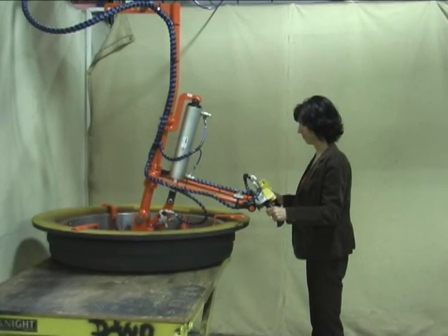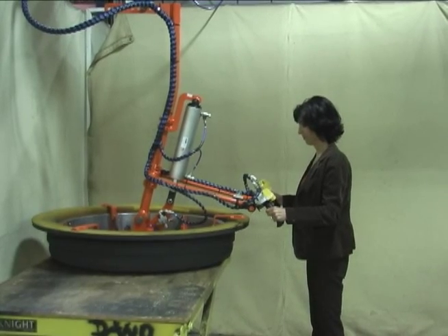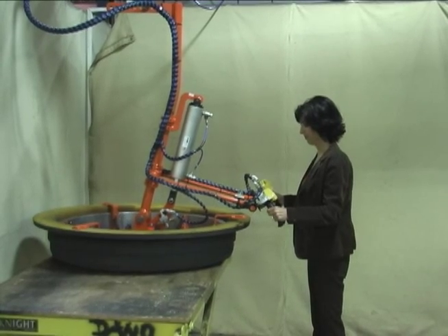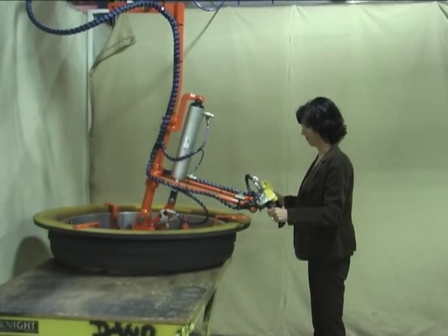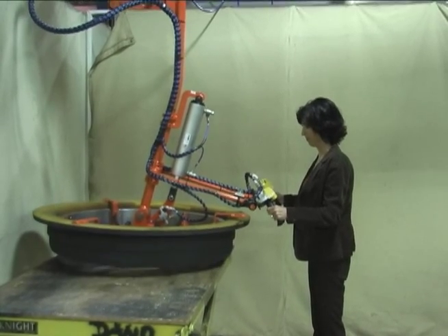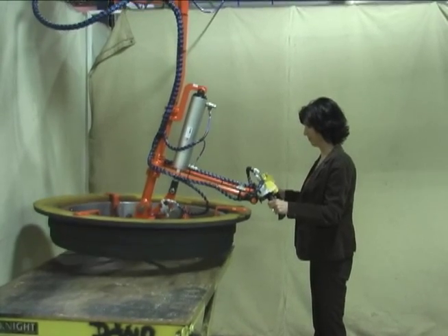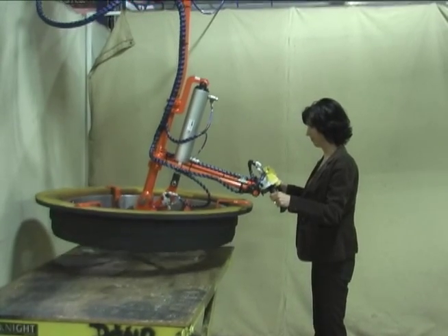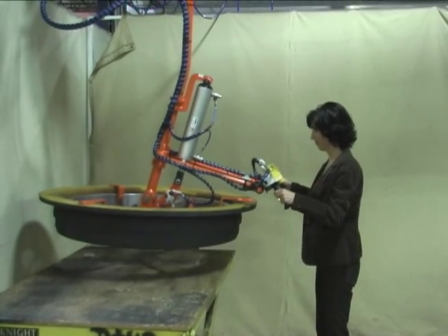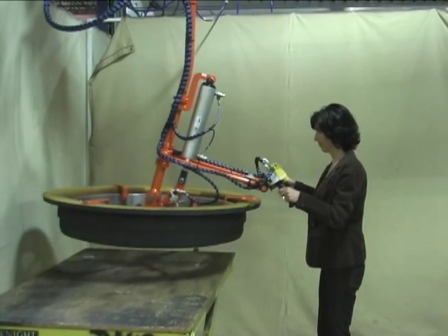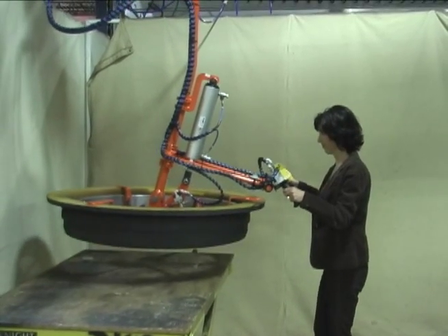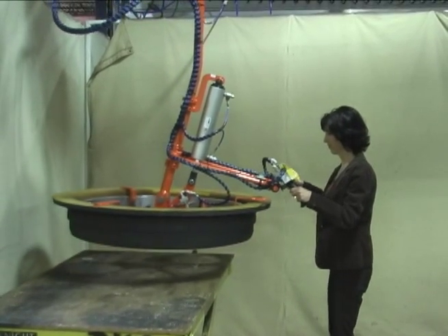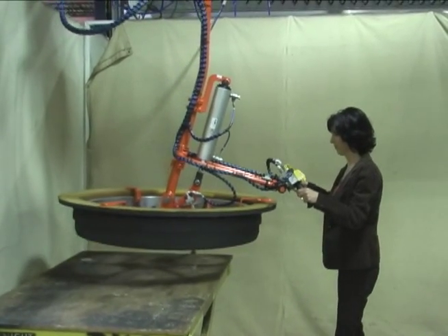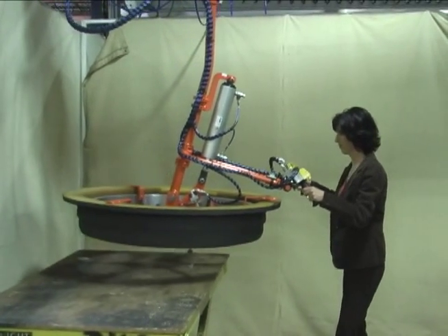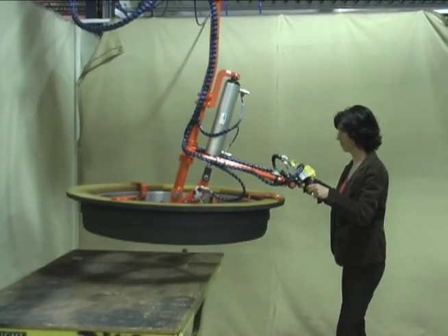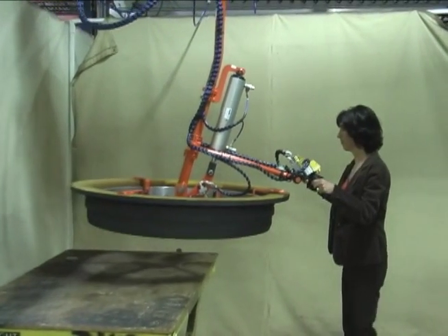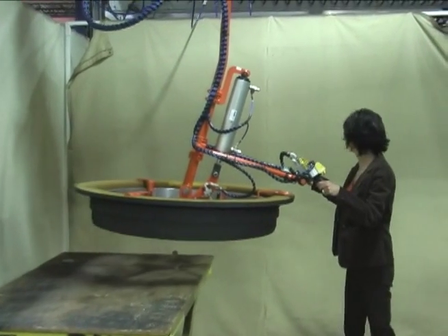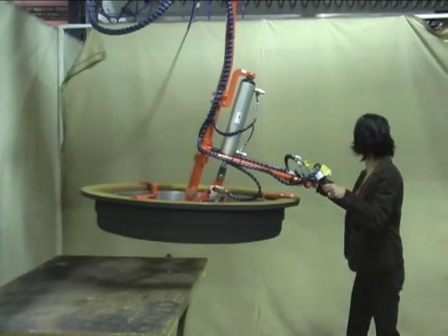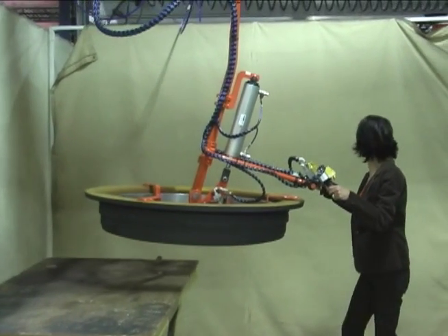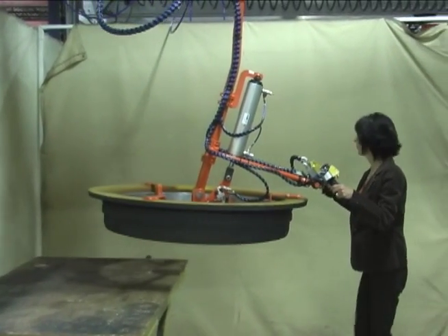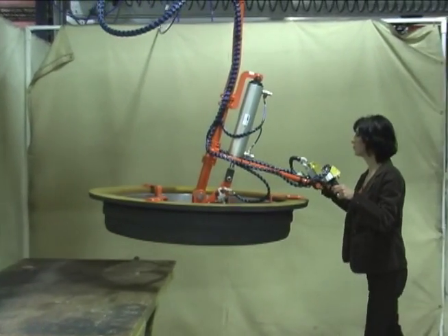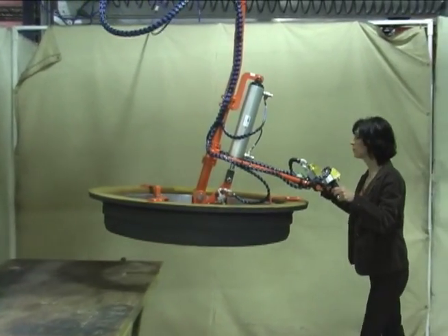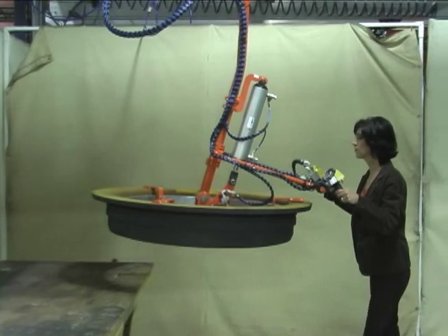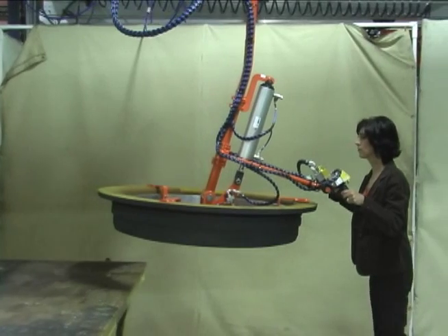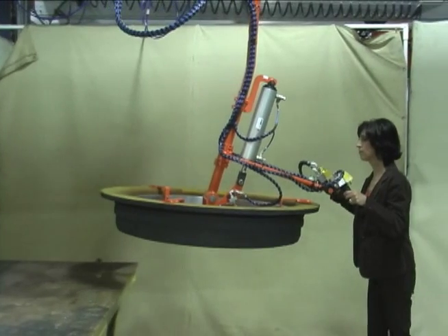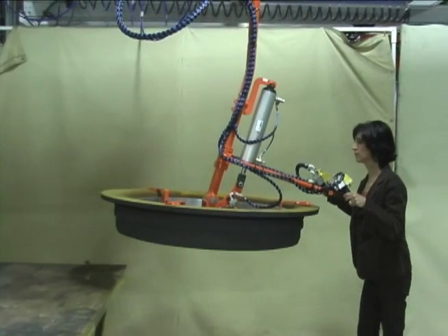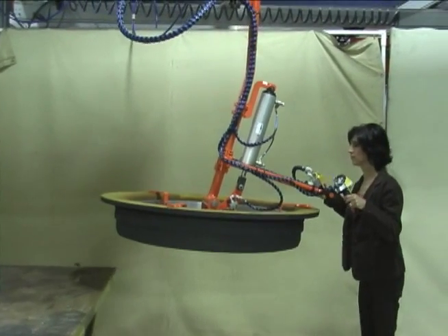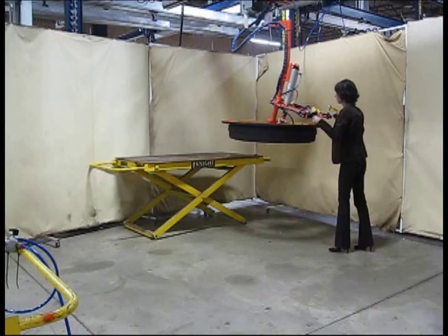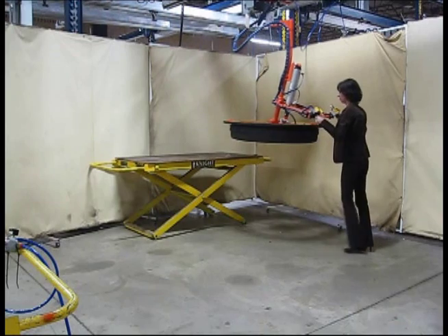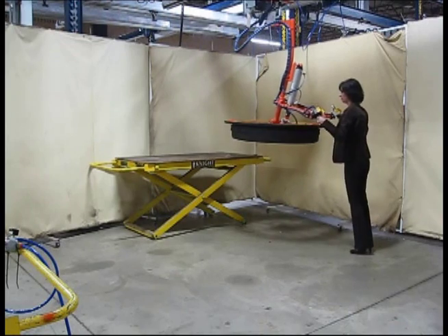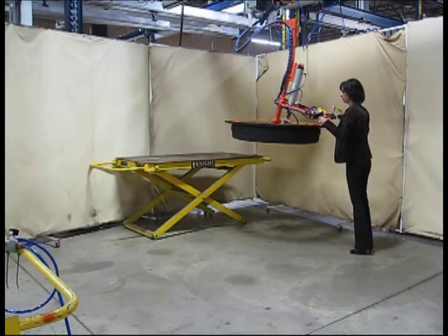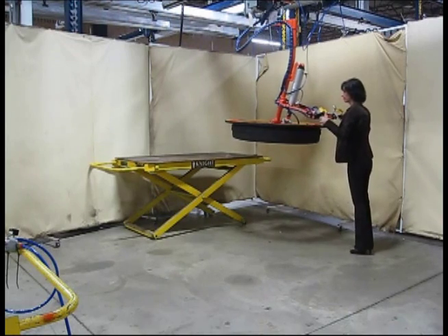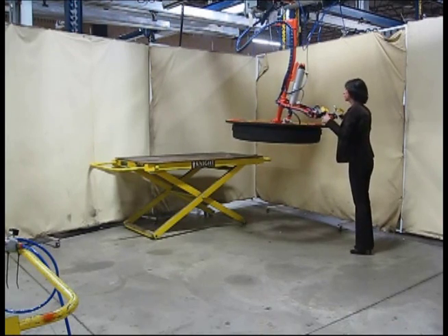This process used to take three operators to manually lift the core sandcast and transfer it to a preparation cart.